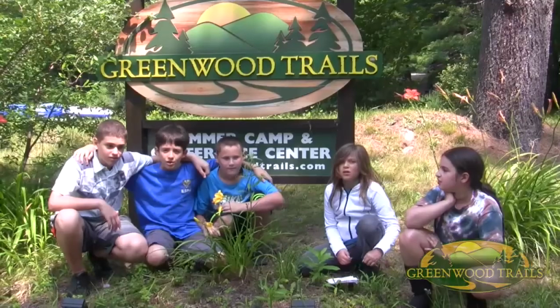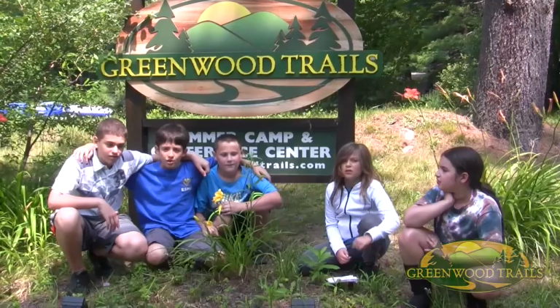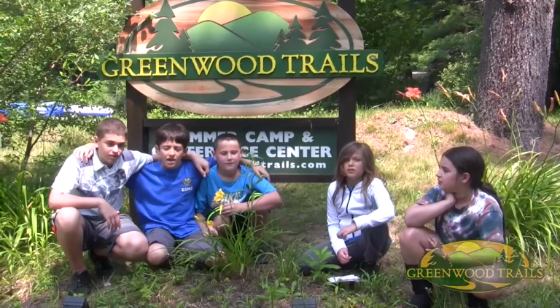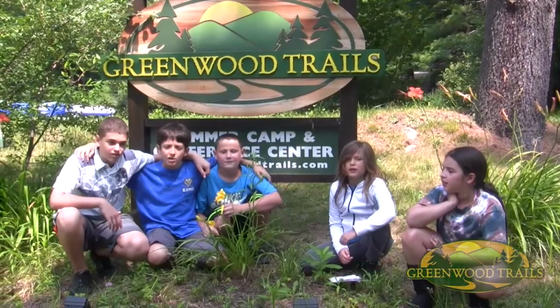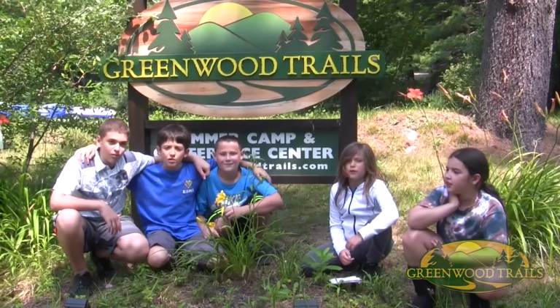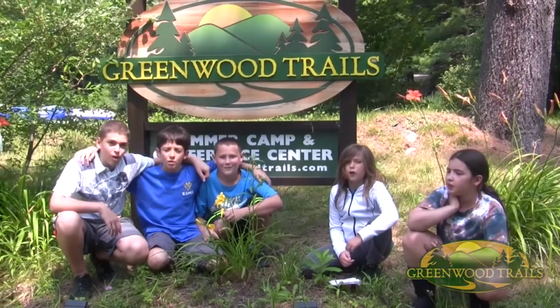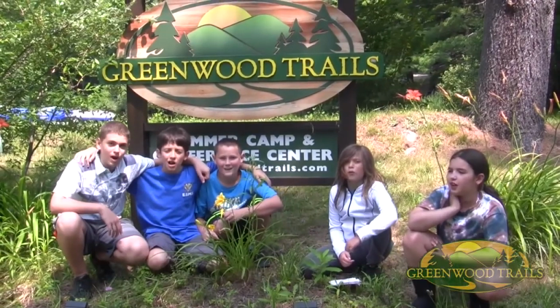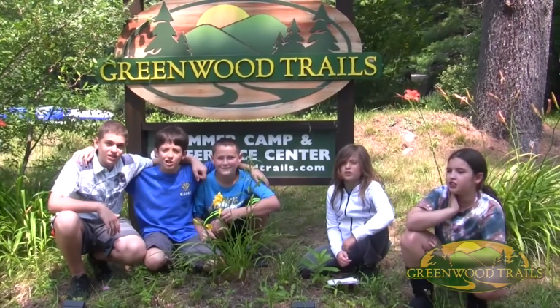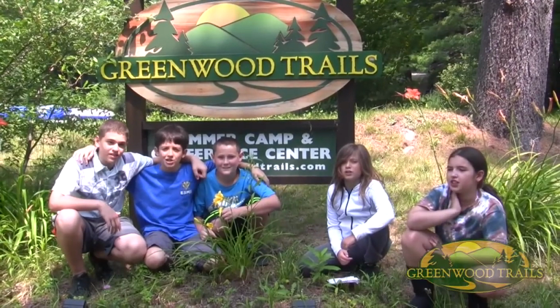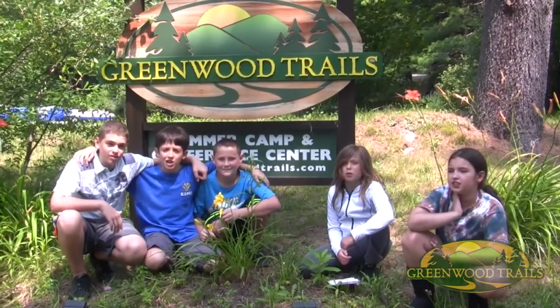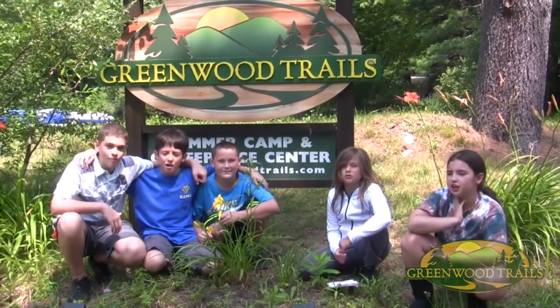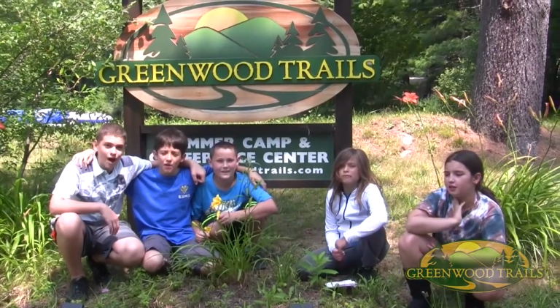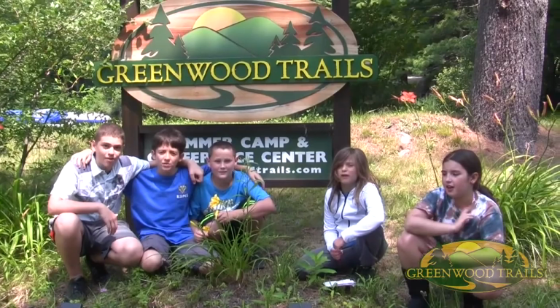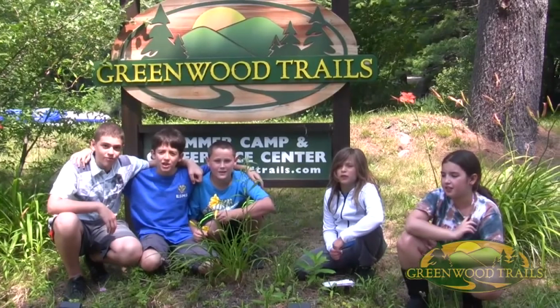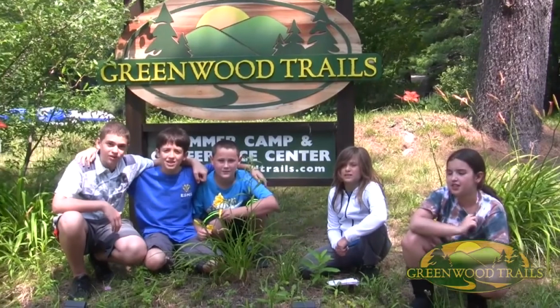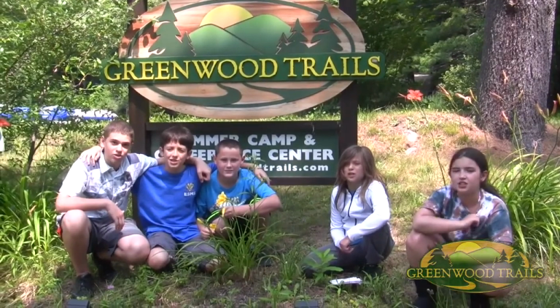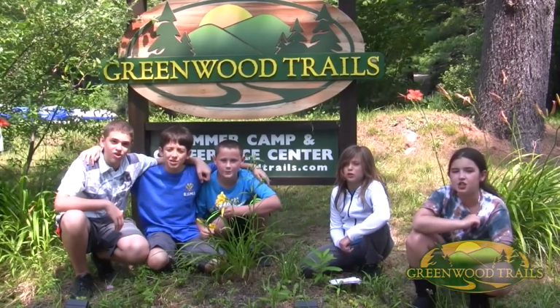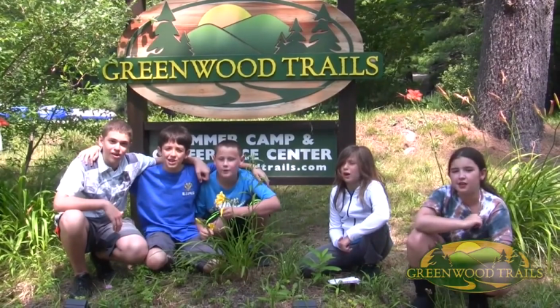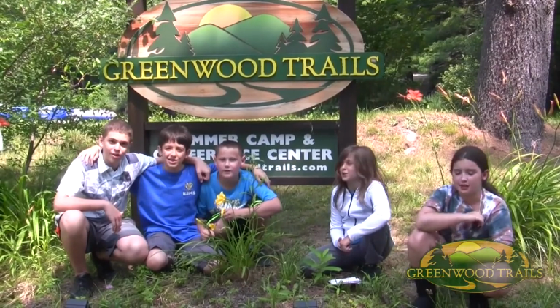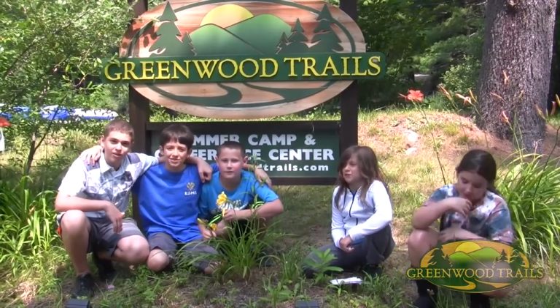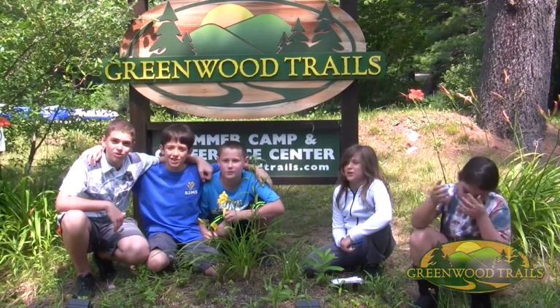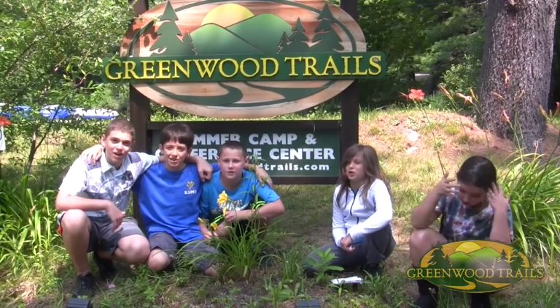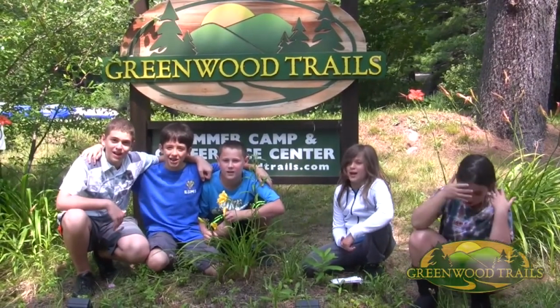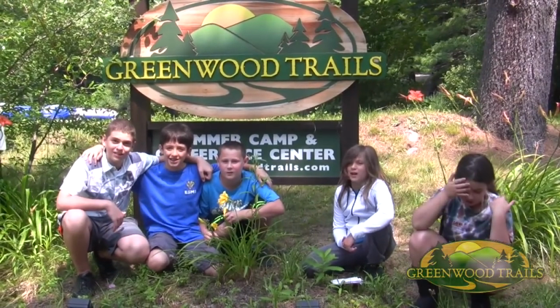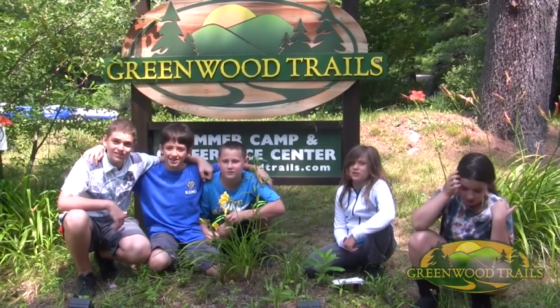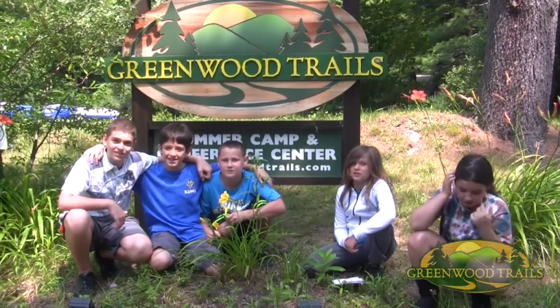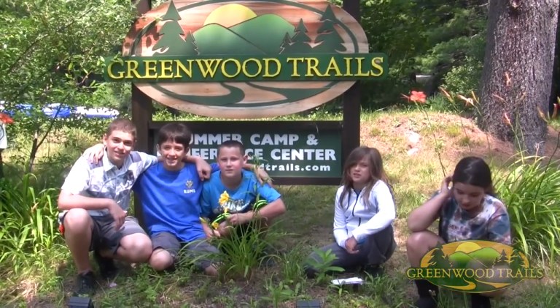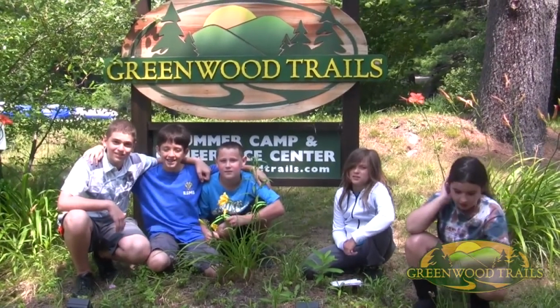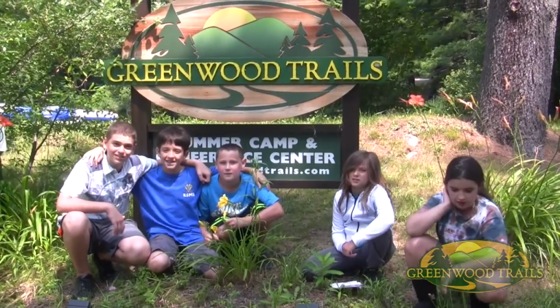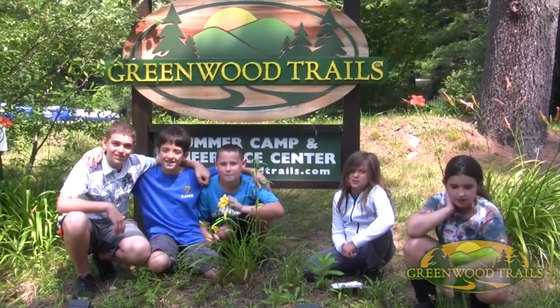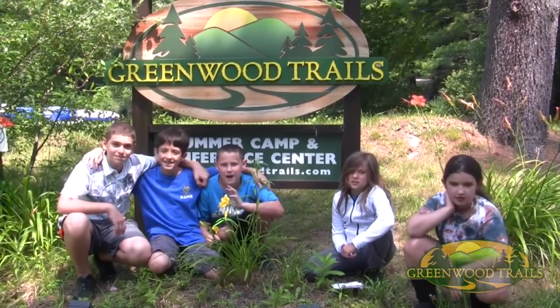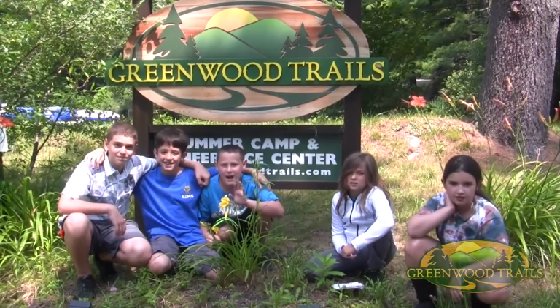Thank you for watching the top 5 things to do at Greenwood Trails. Bye!